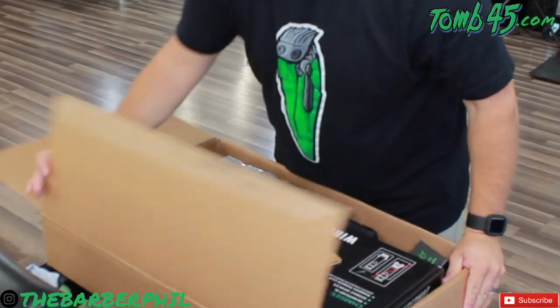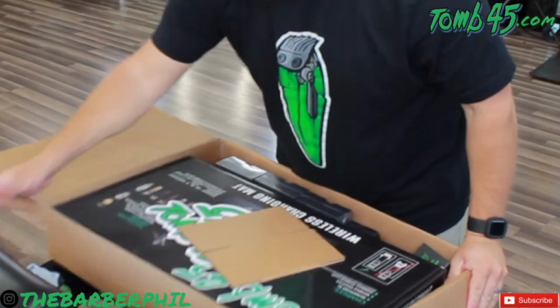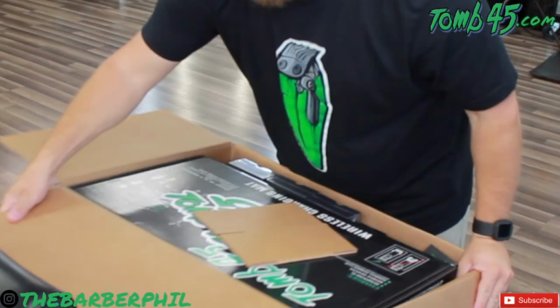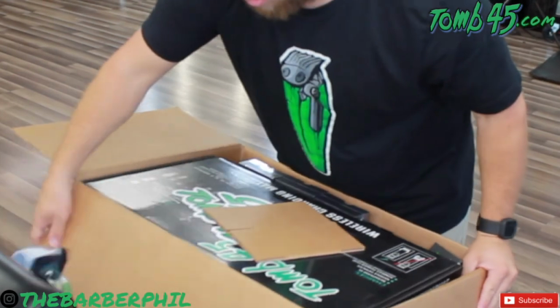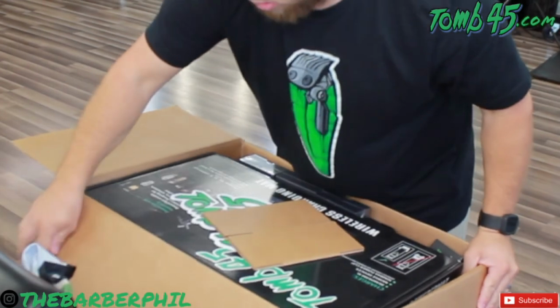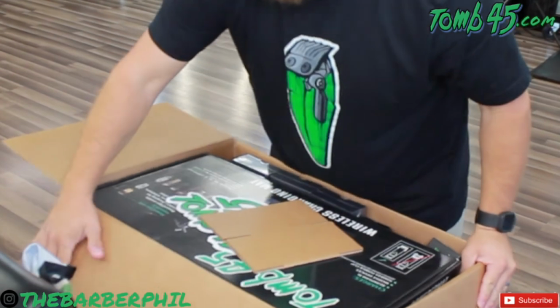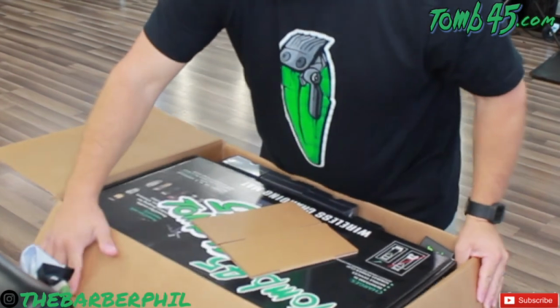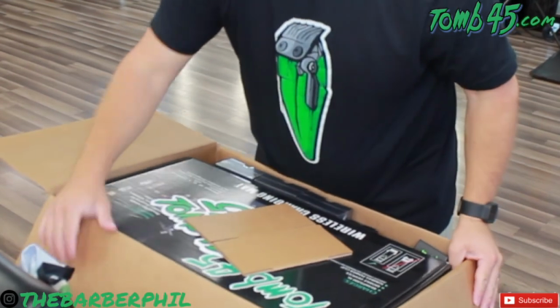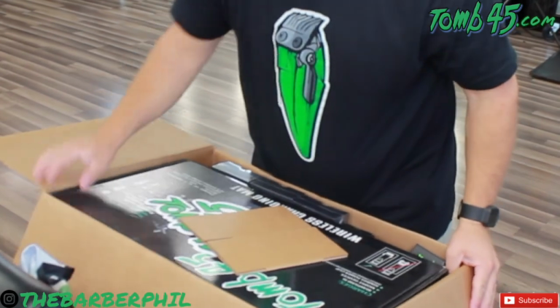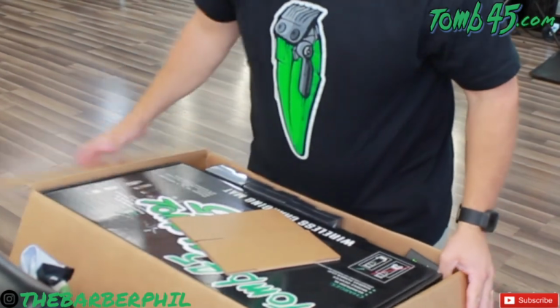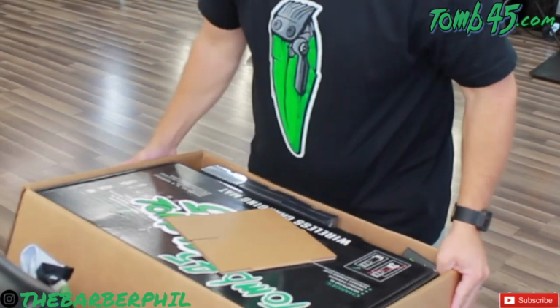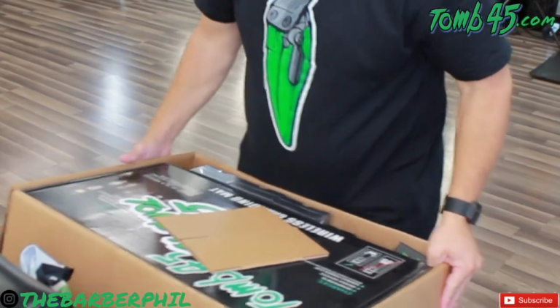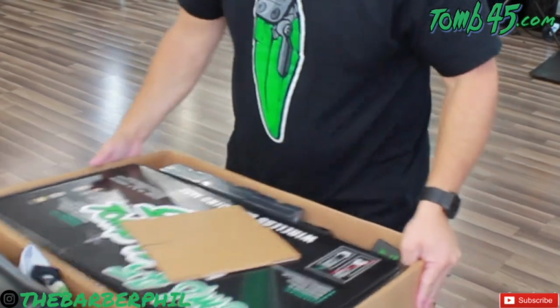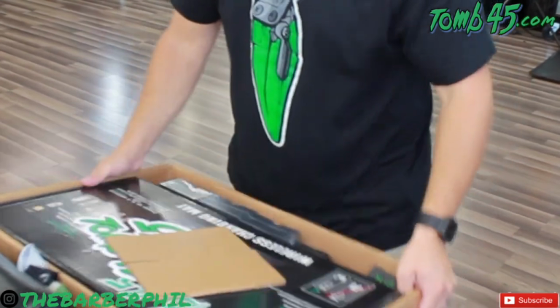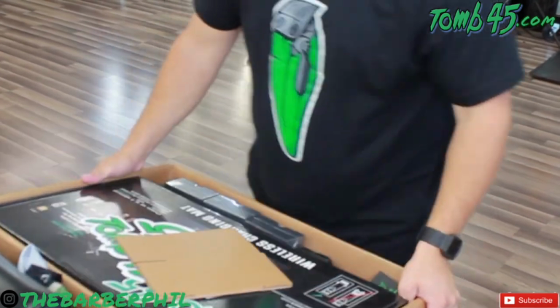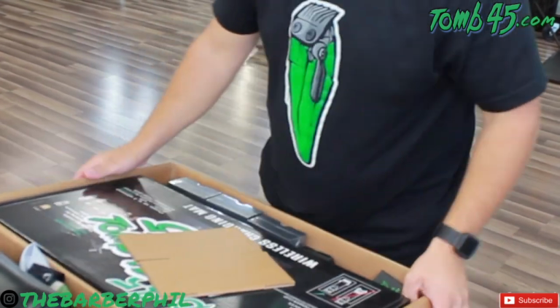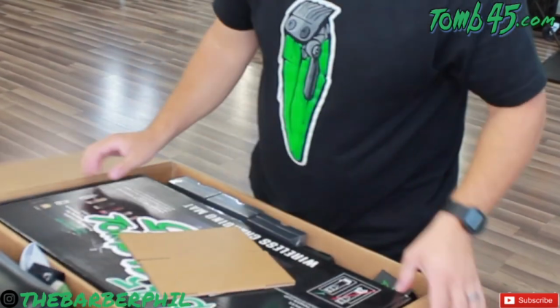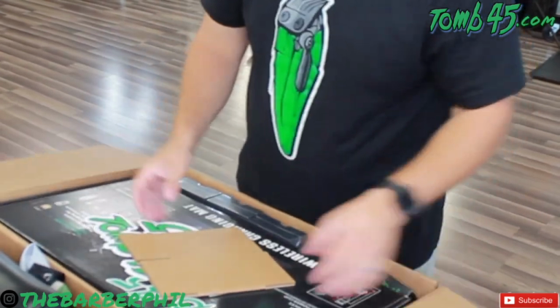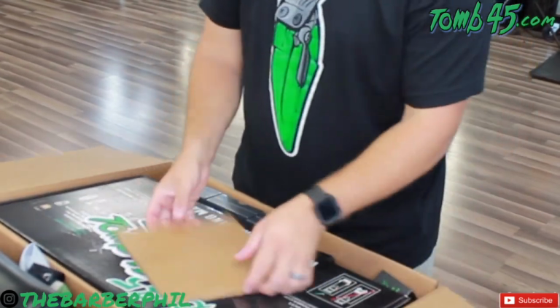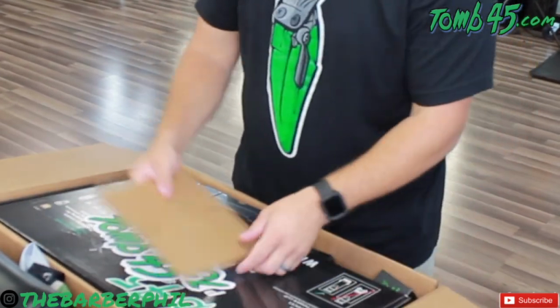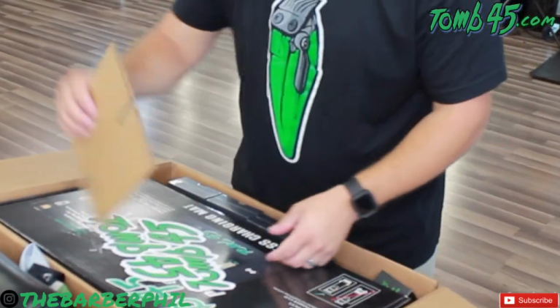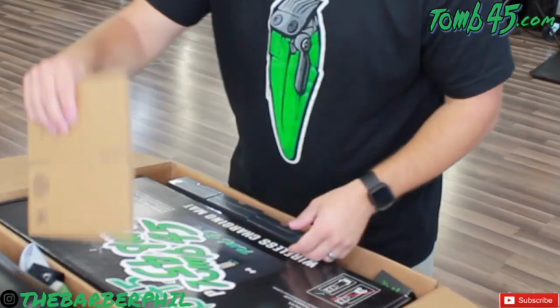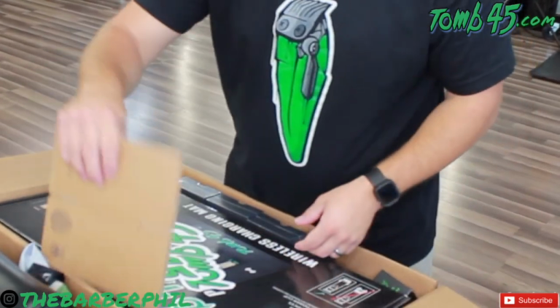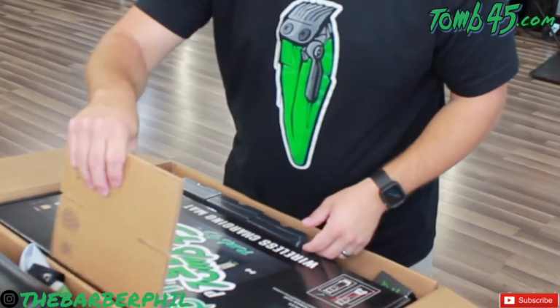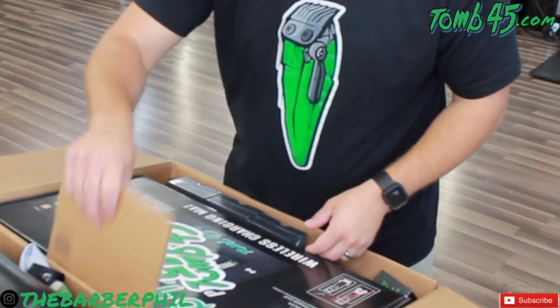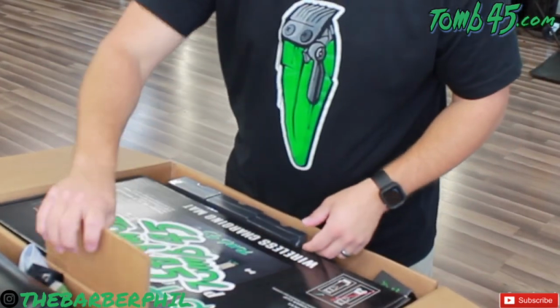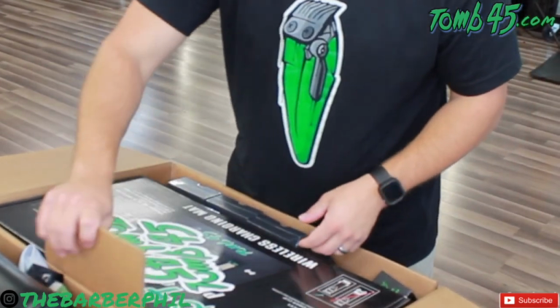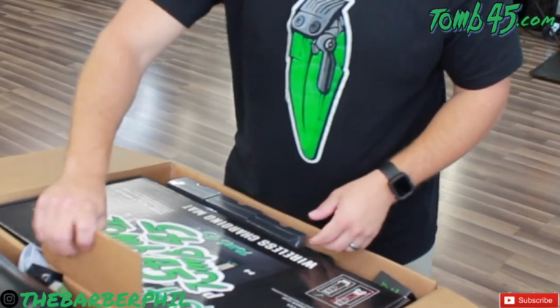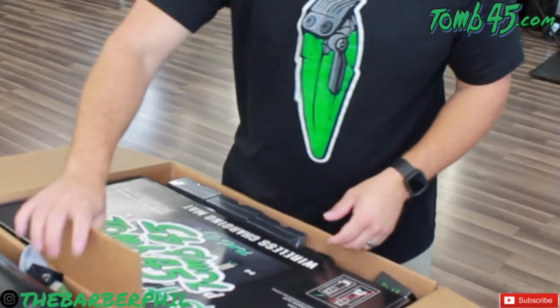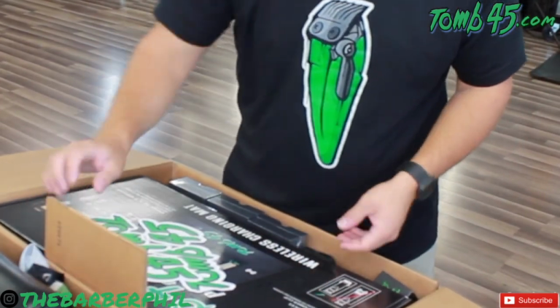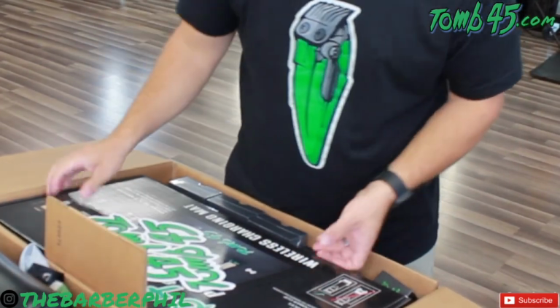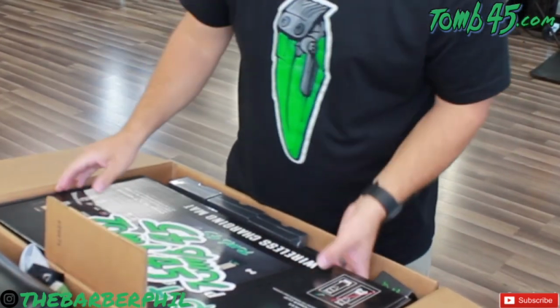What's going on guys, the Barber Phil here back again with another haircut tutorial.